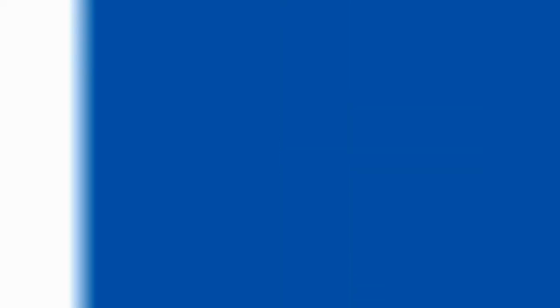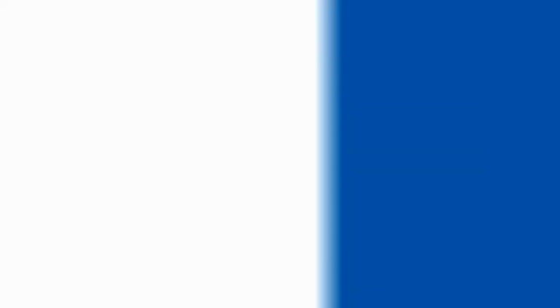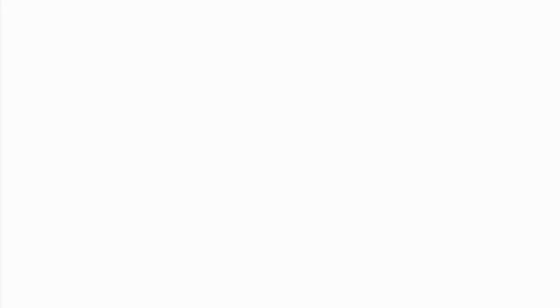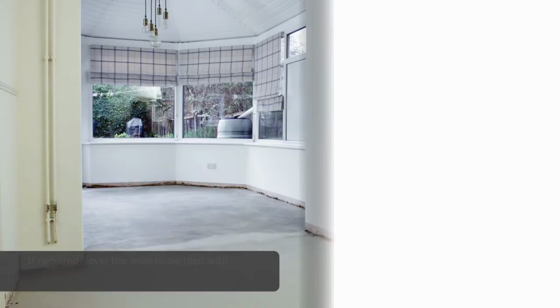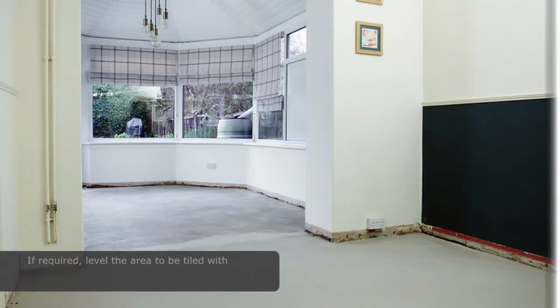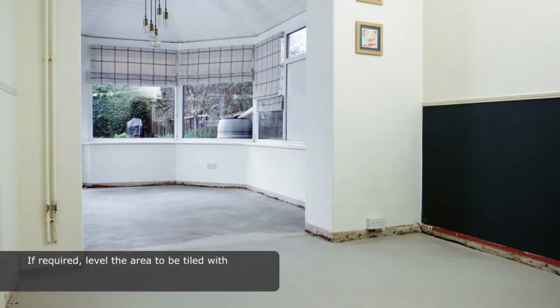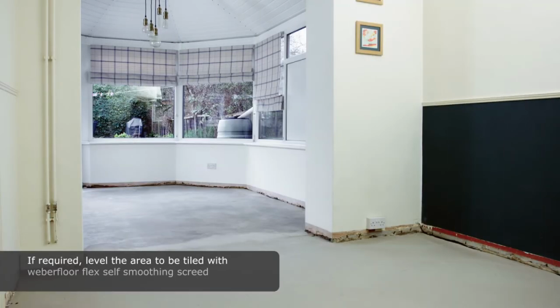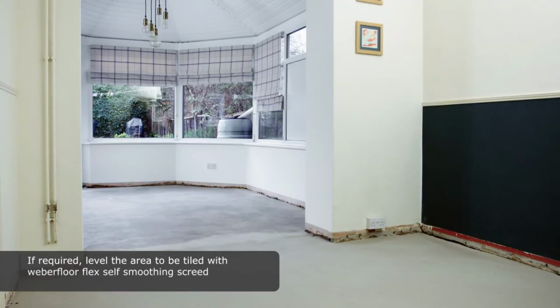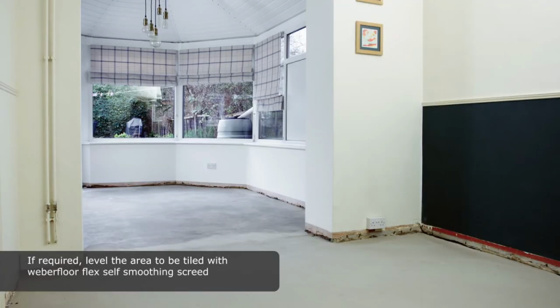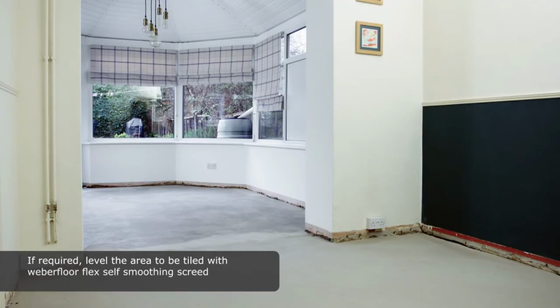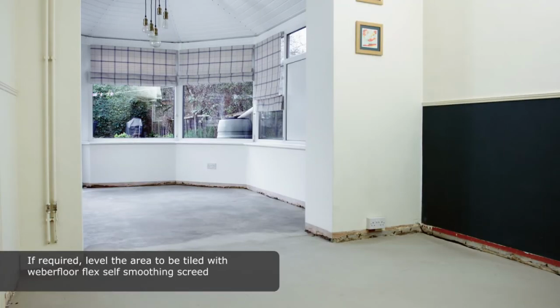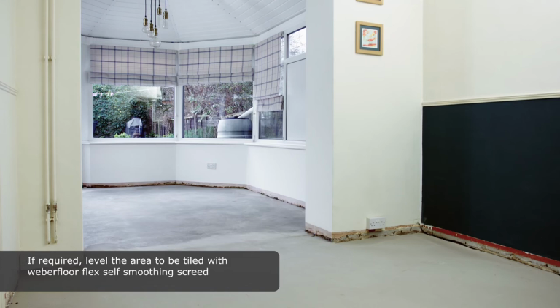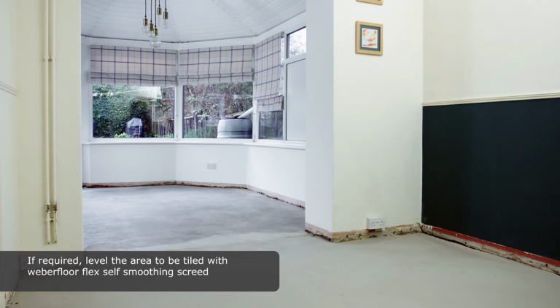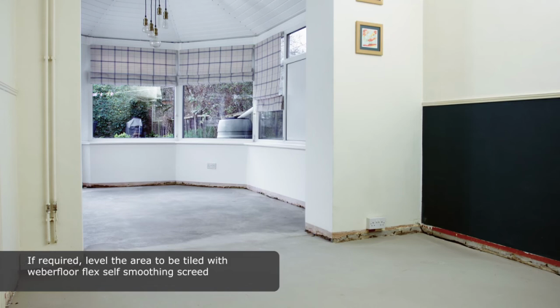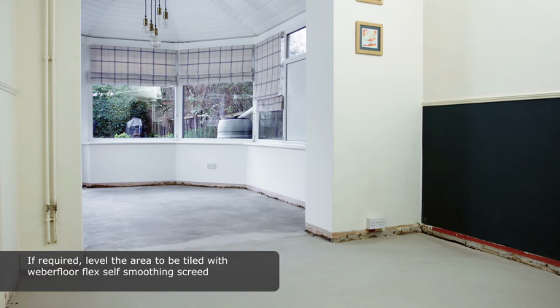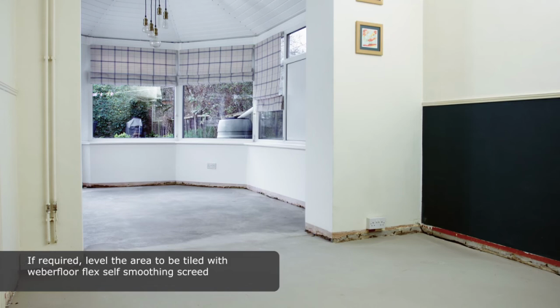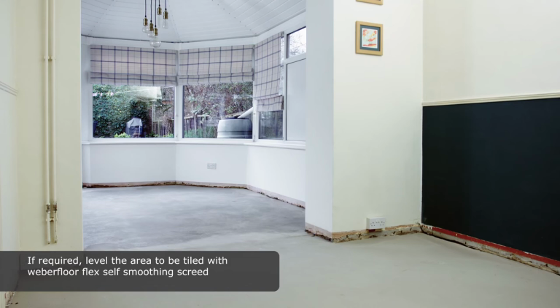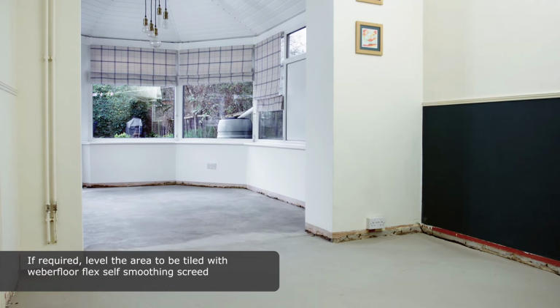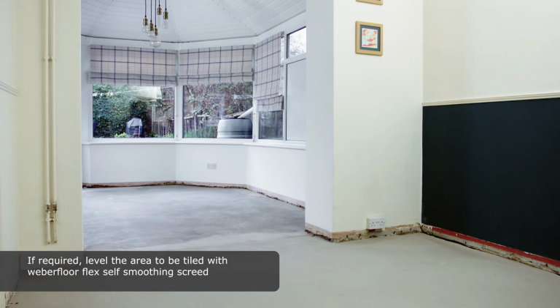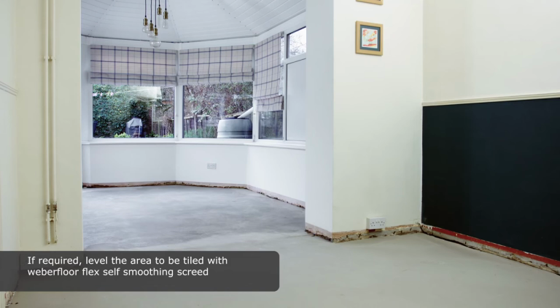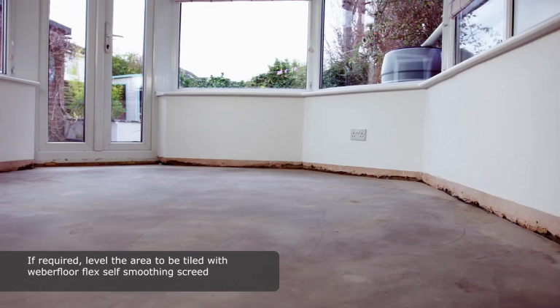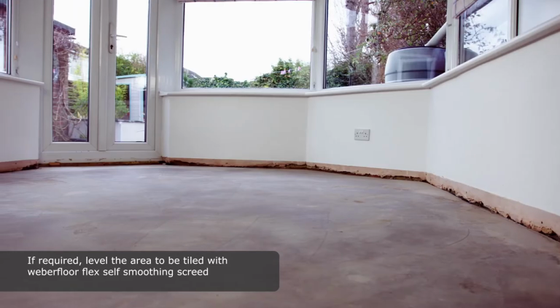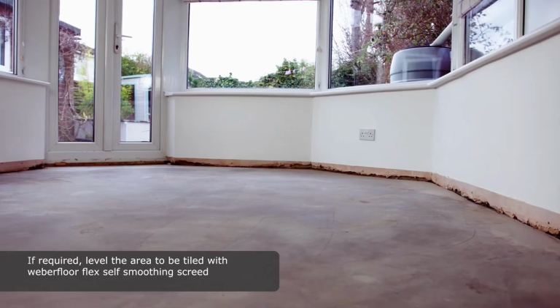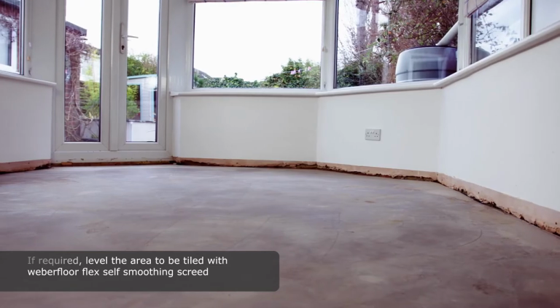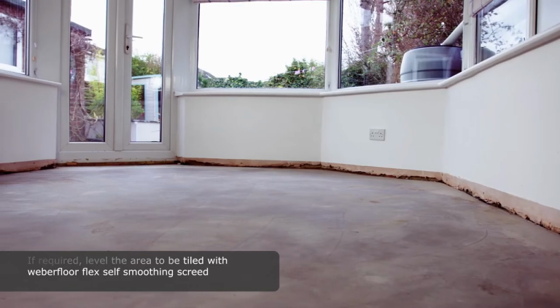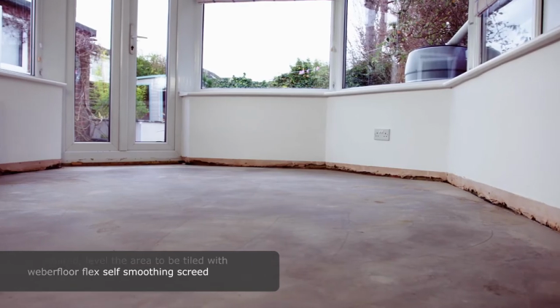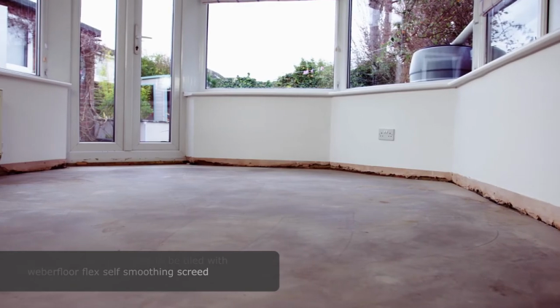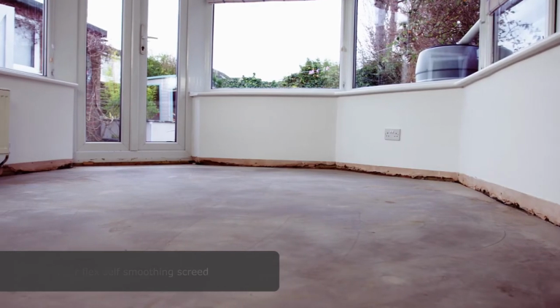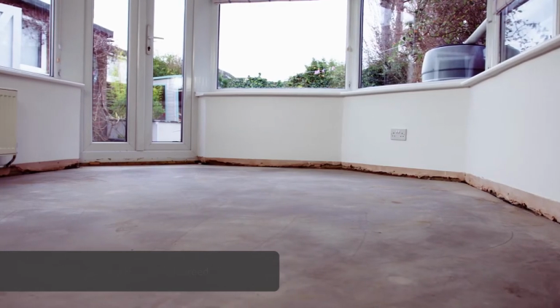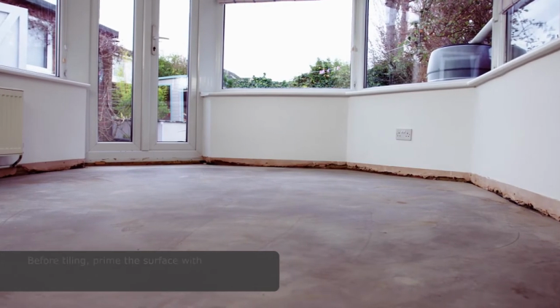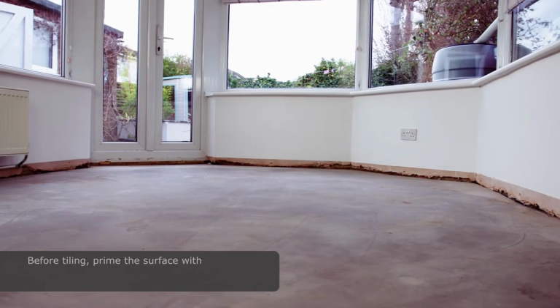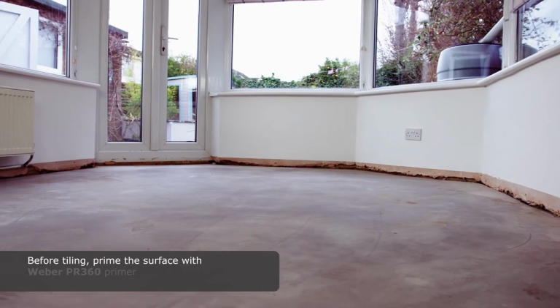If required, level the area to be tiled with Weber FloorFlex self-smoothing screed.